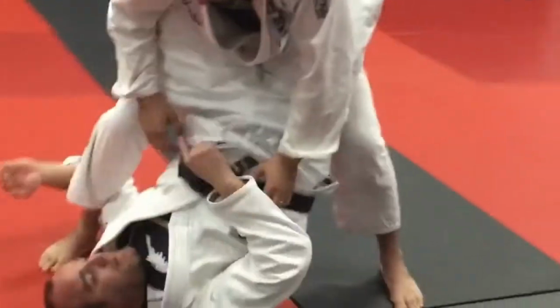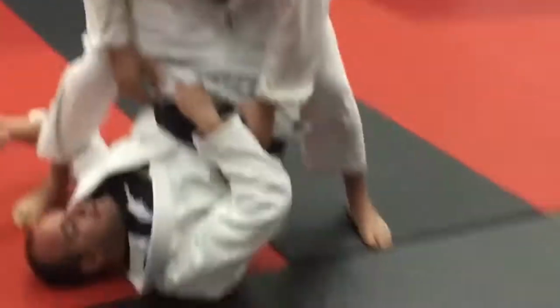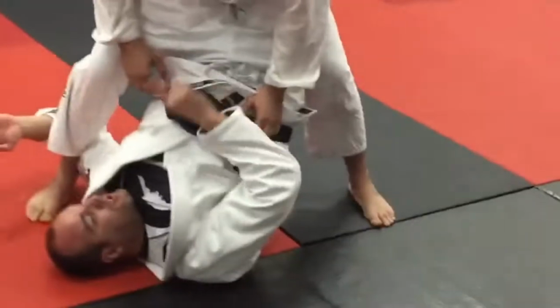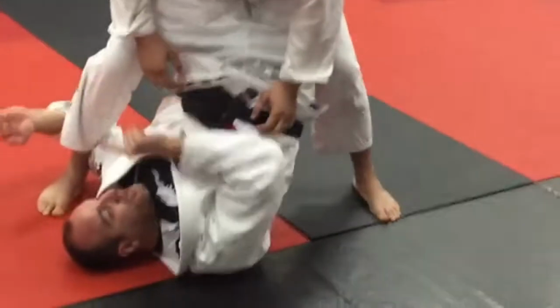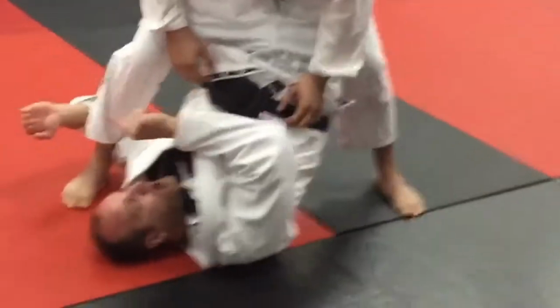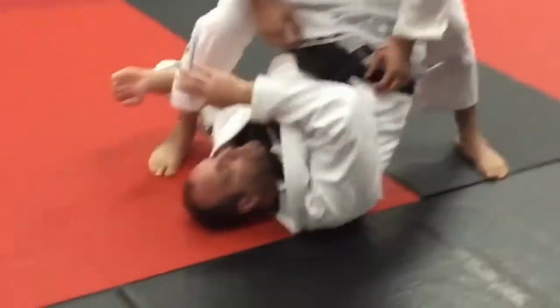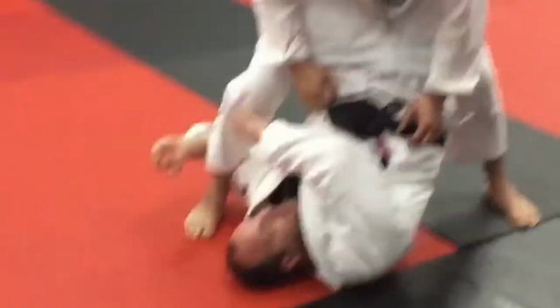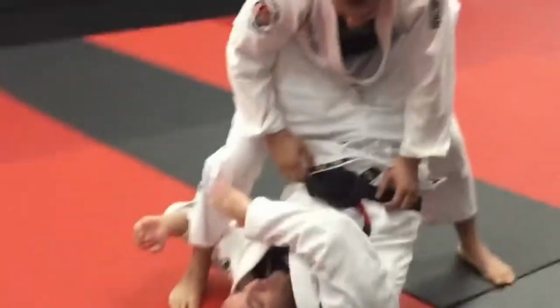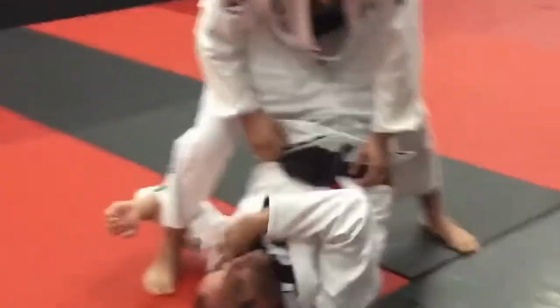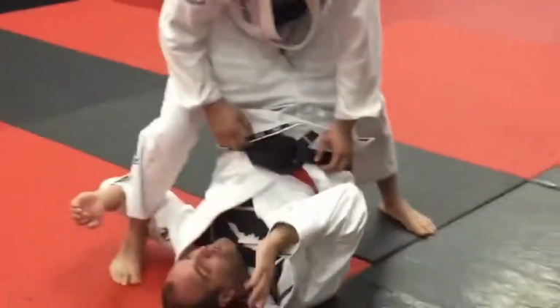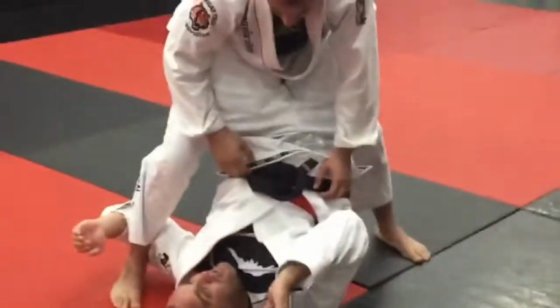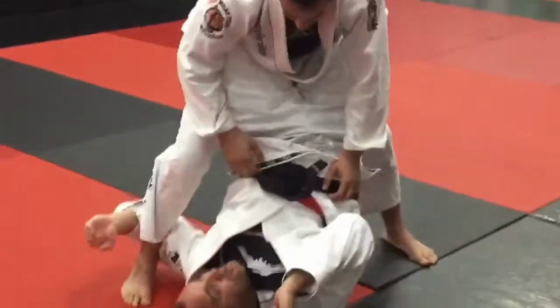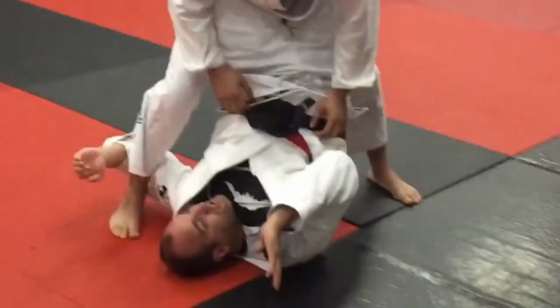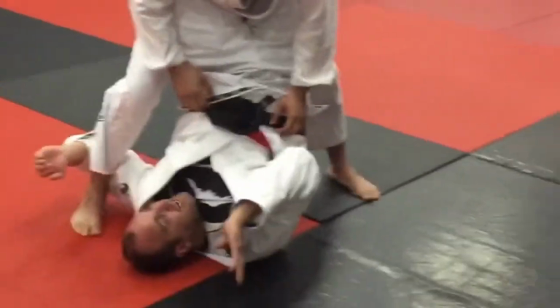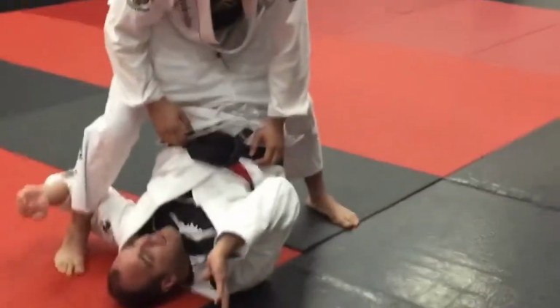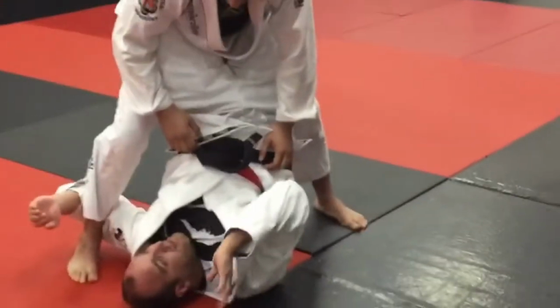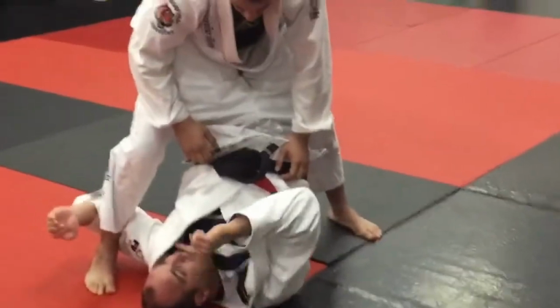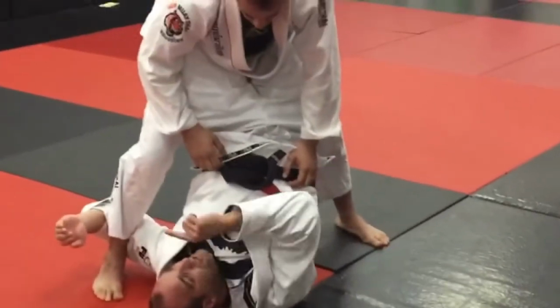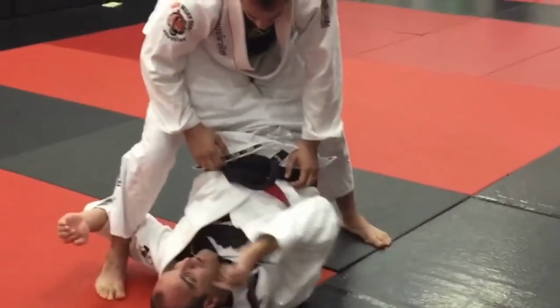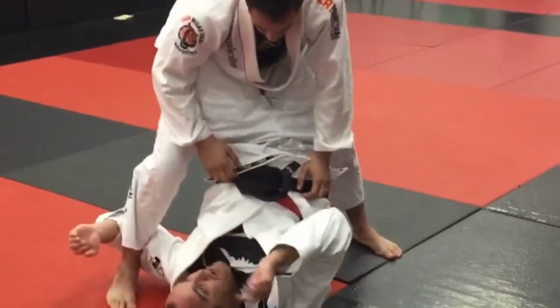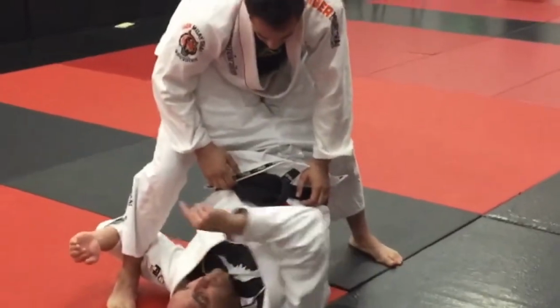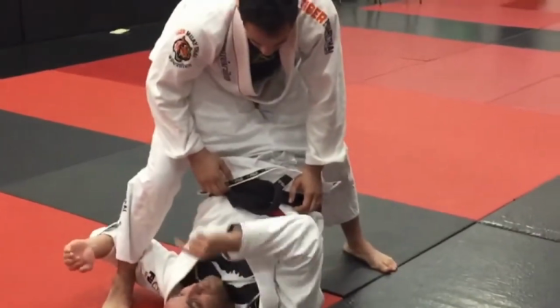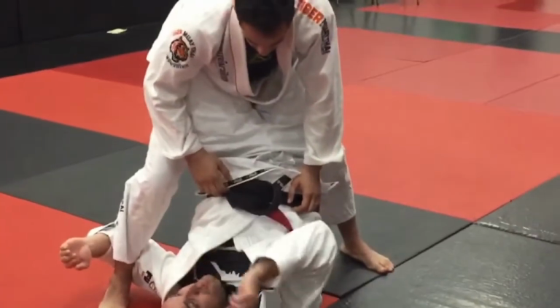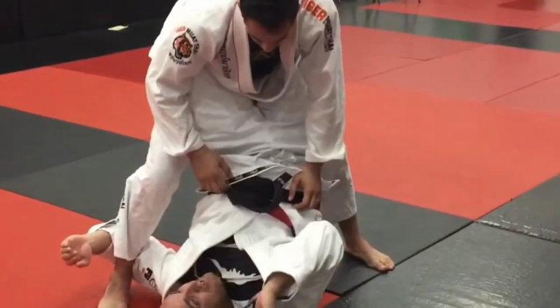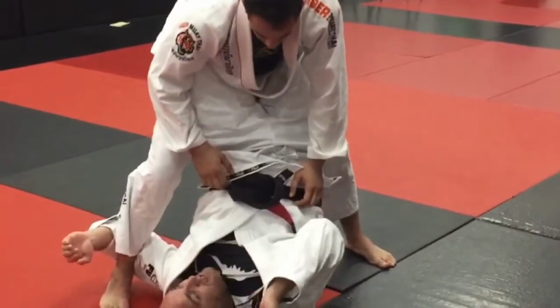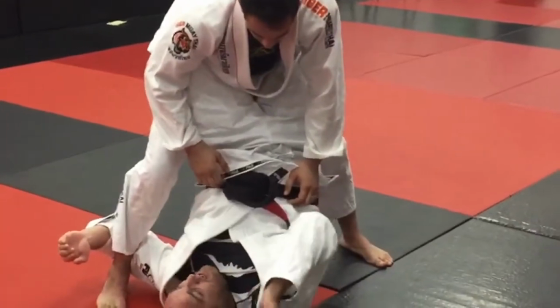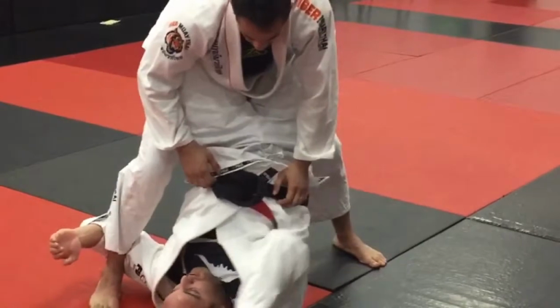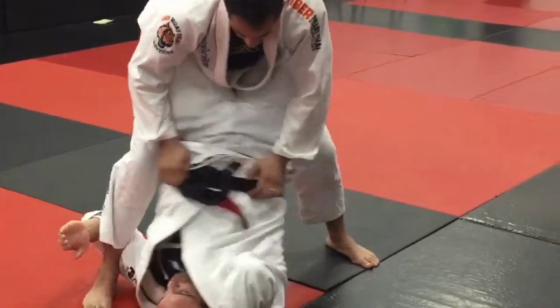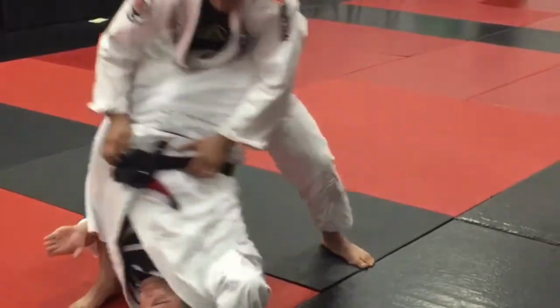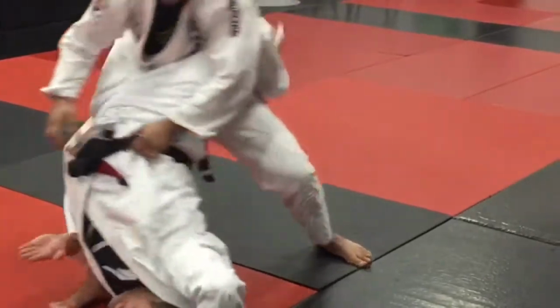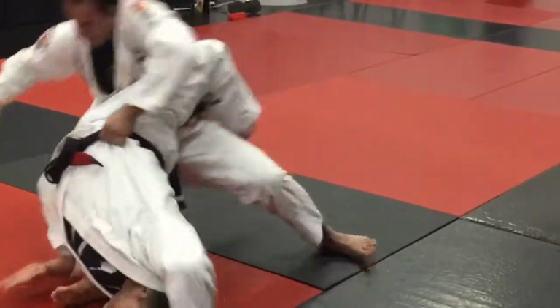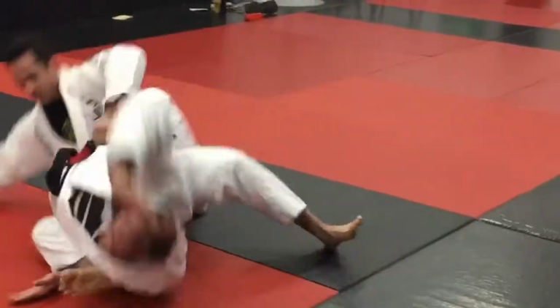Now my hips are going to go up and over the underhook side so I knock him off his base and sweep him in that direction.